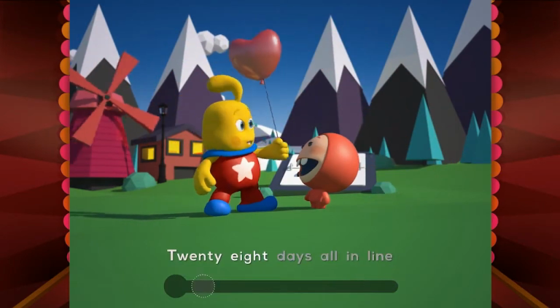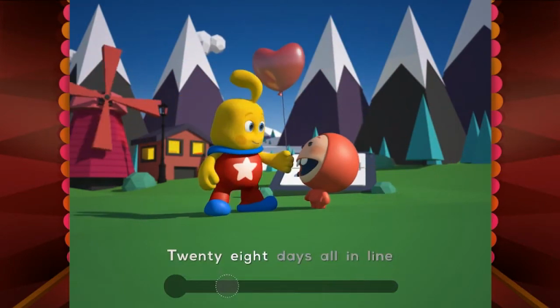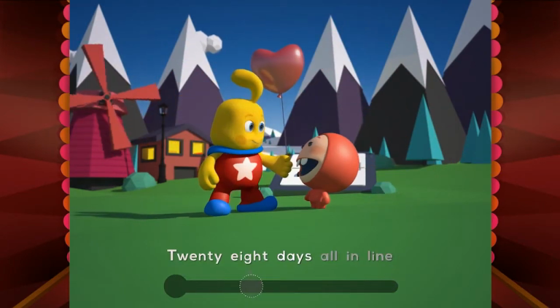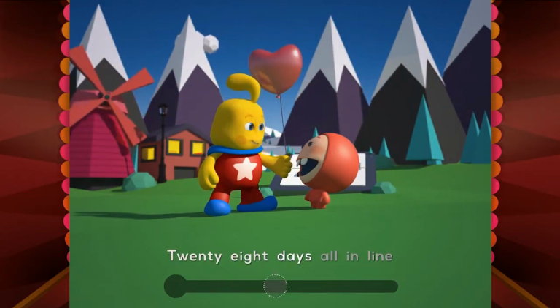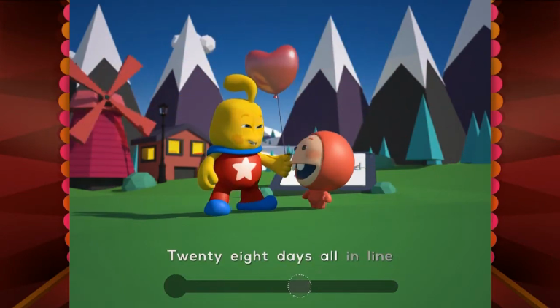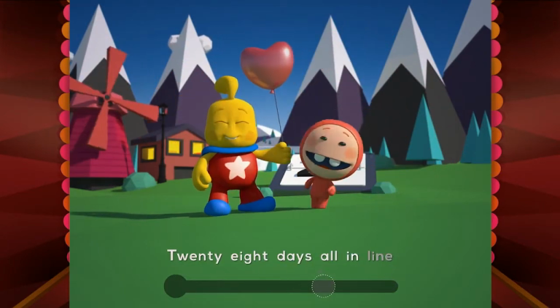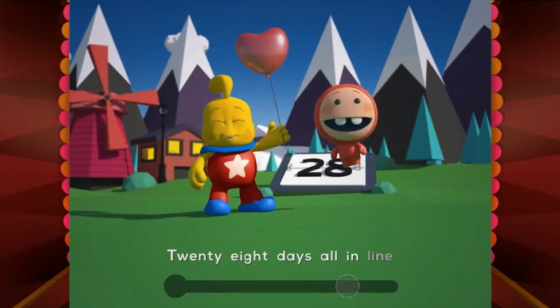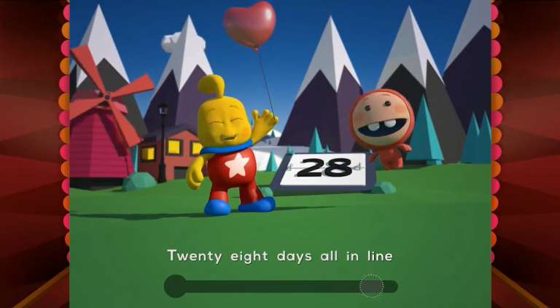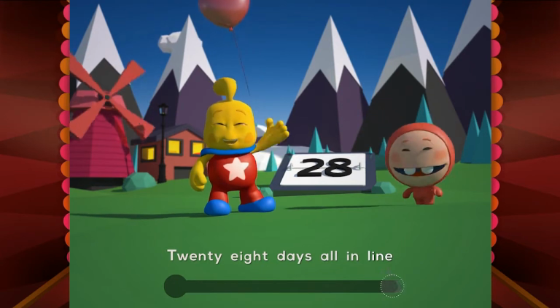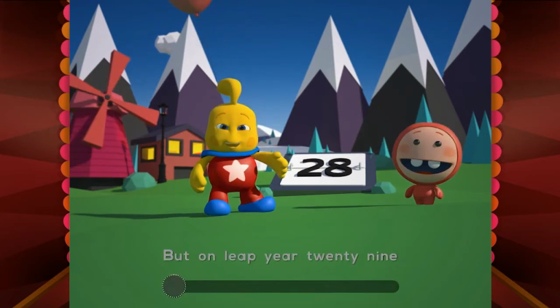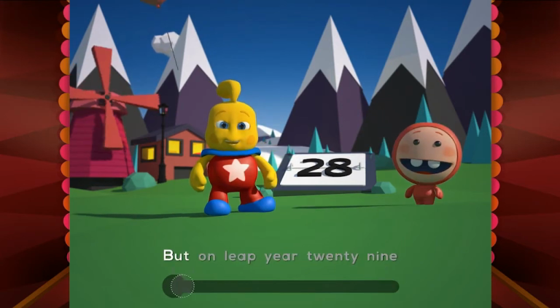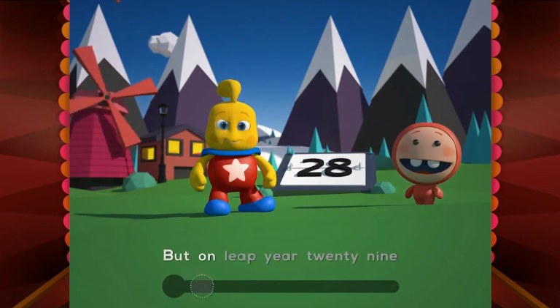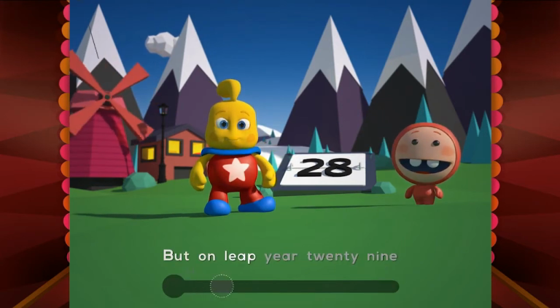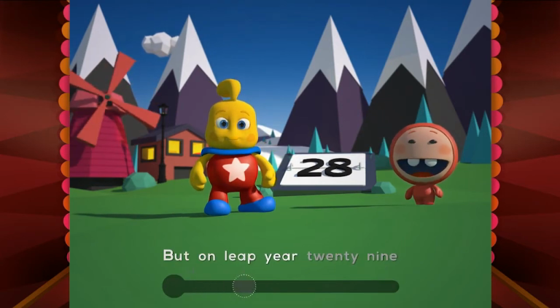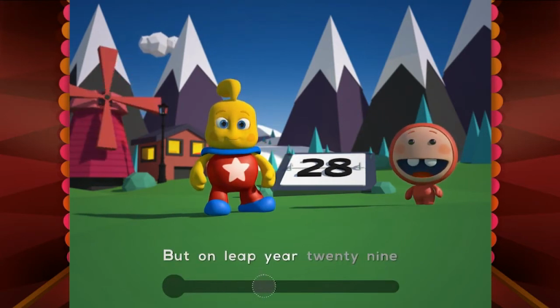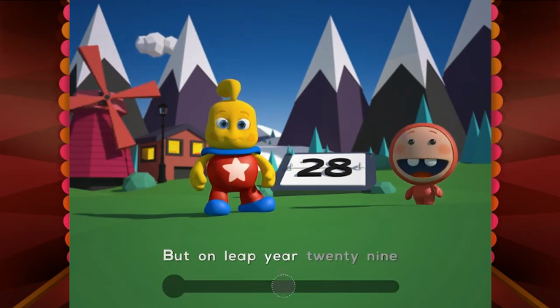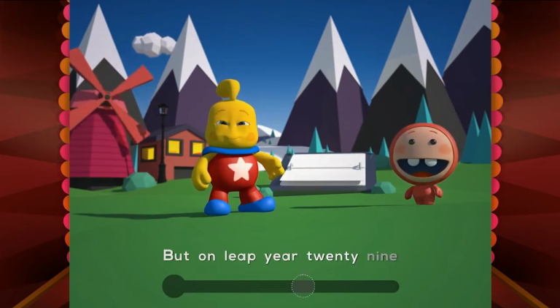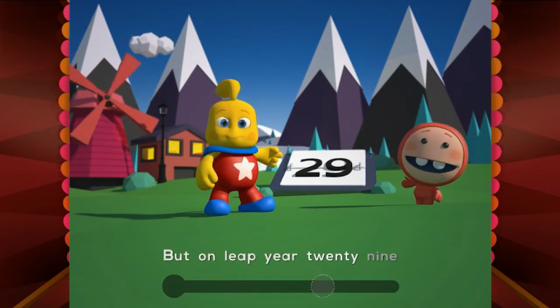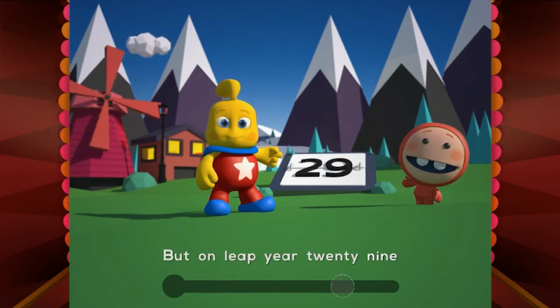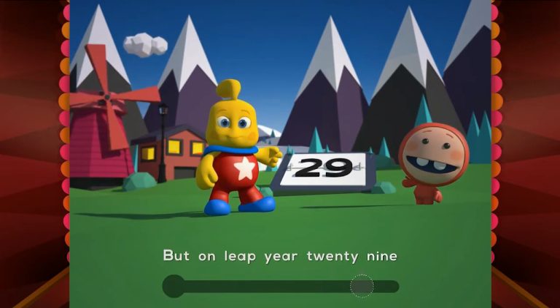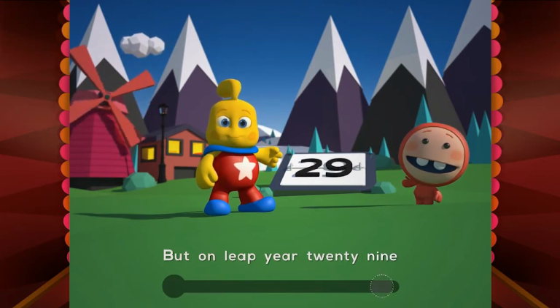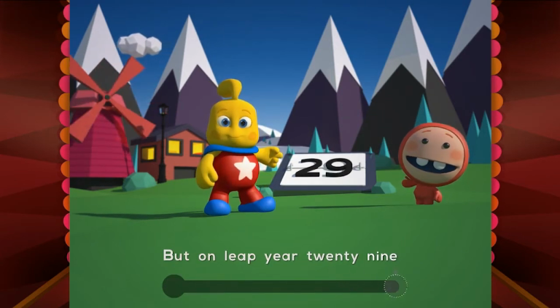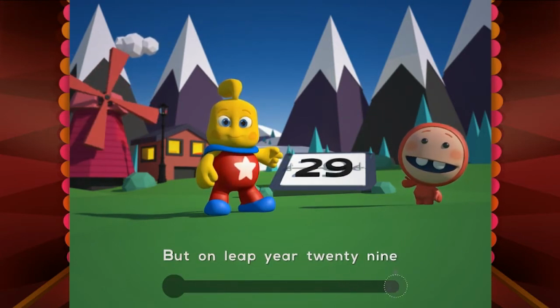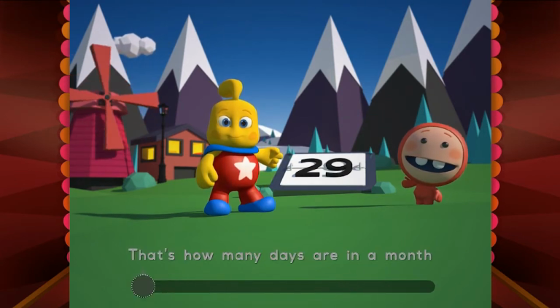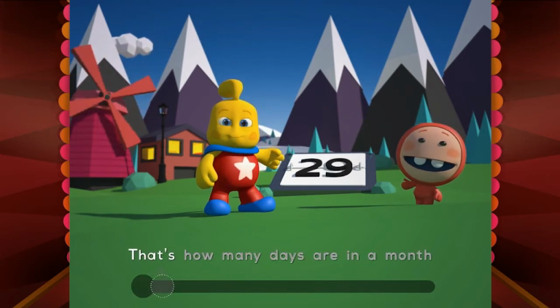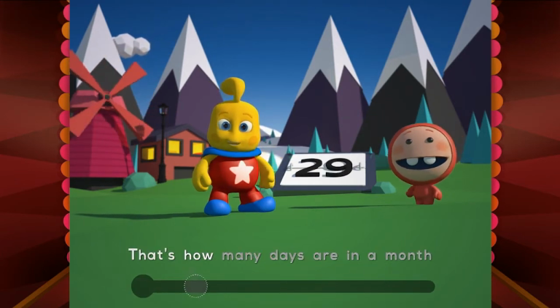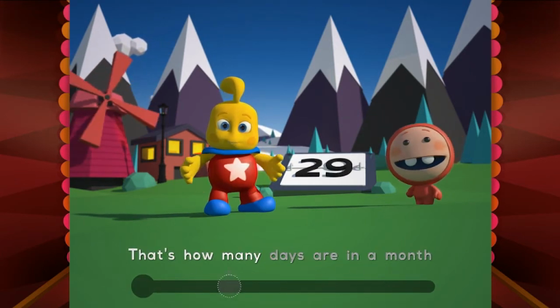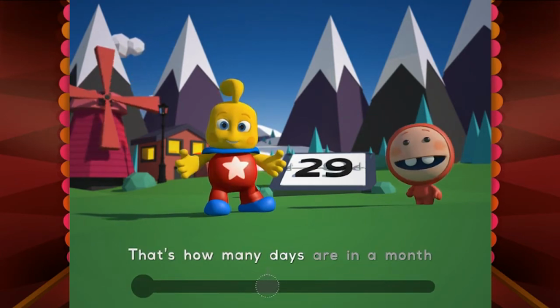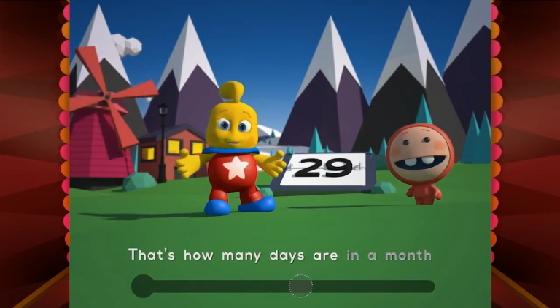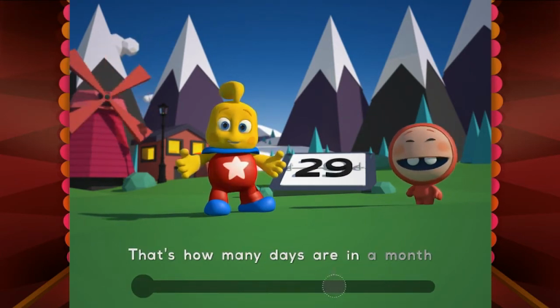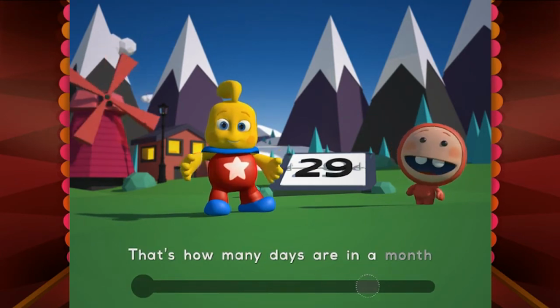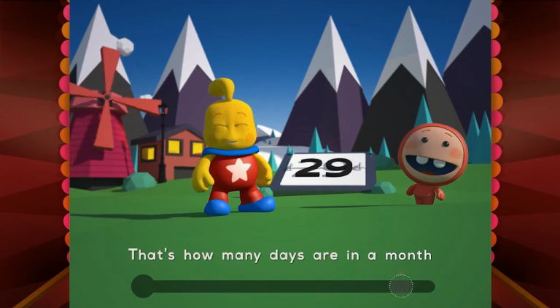Twenty-eight days, all in line, but every leap year twenty-nine. That's how many days are in a month.